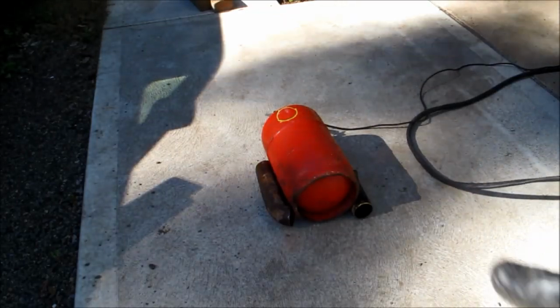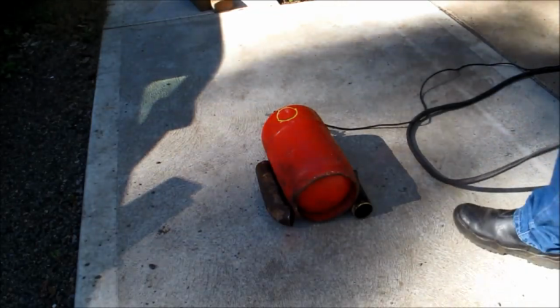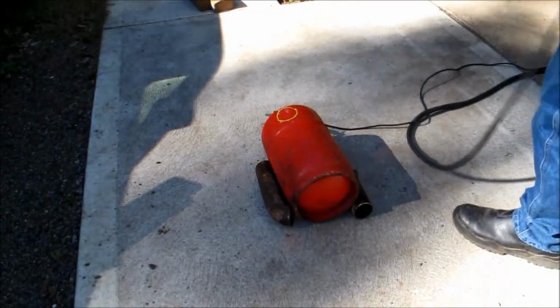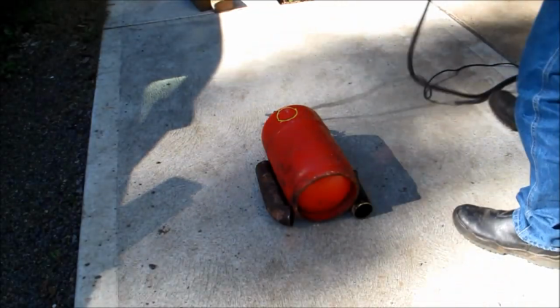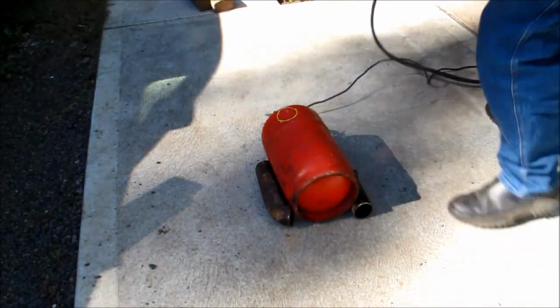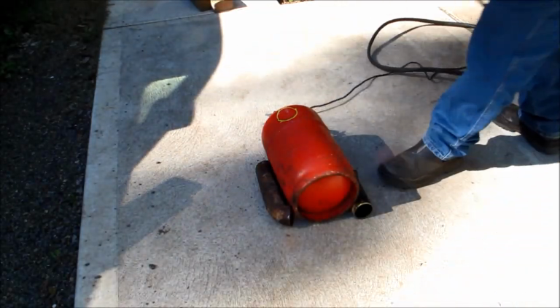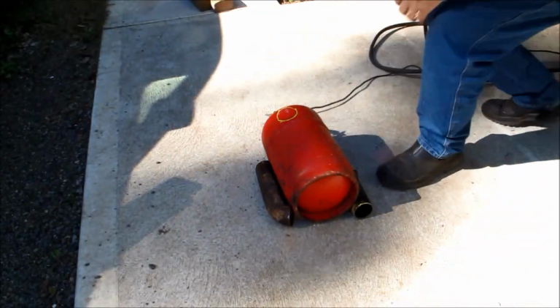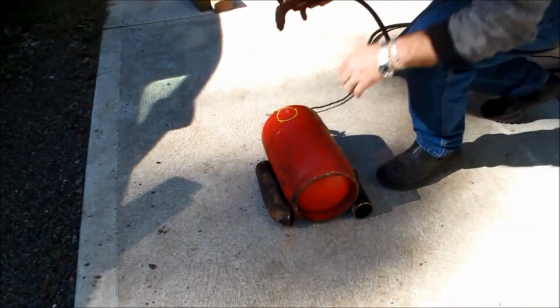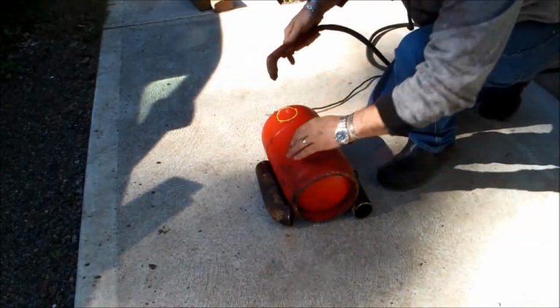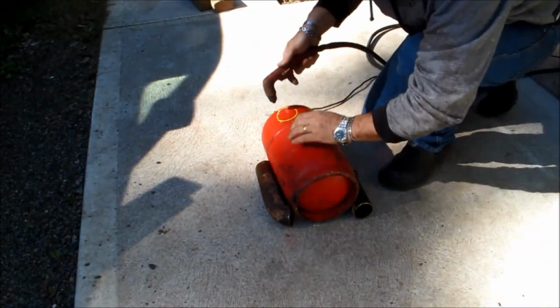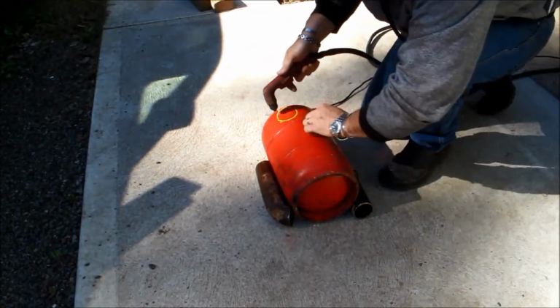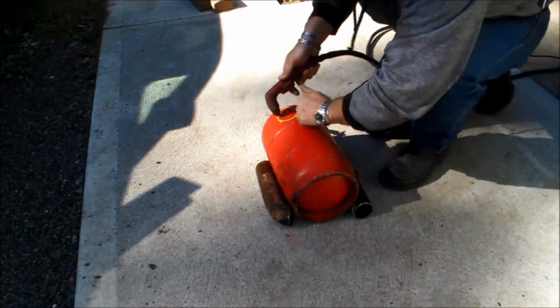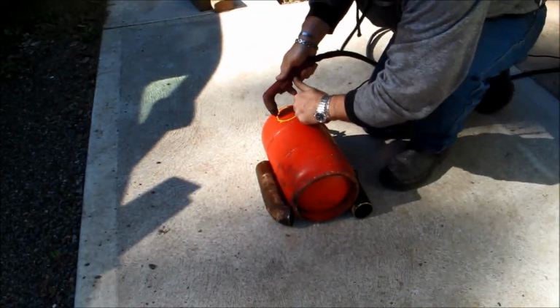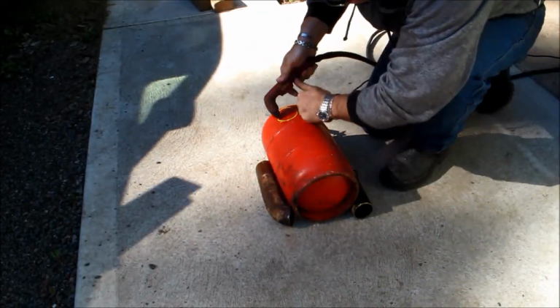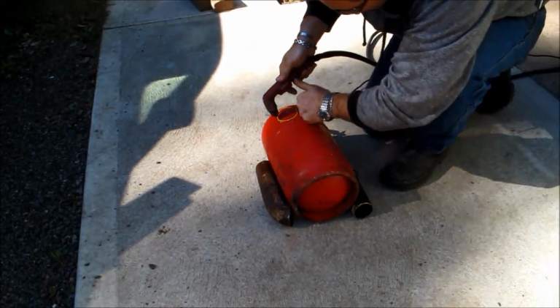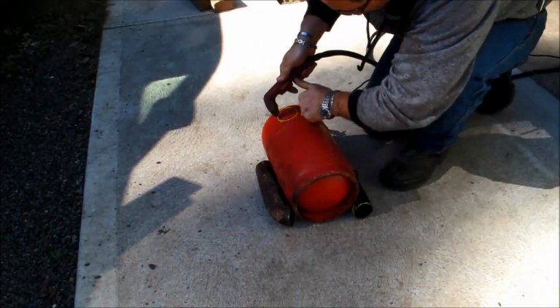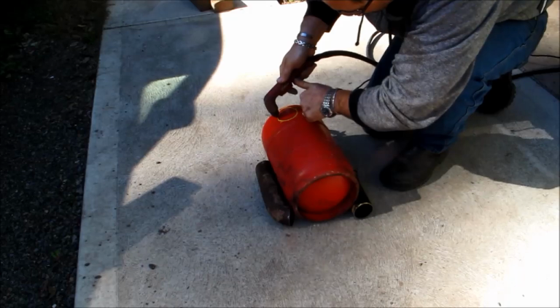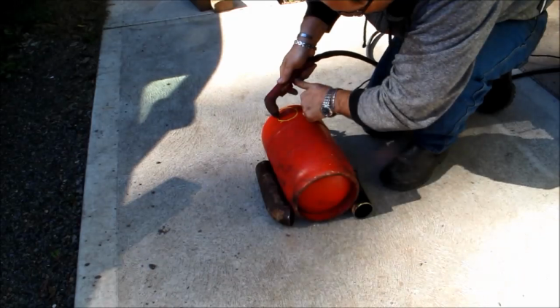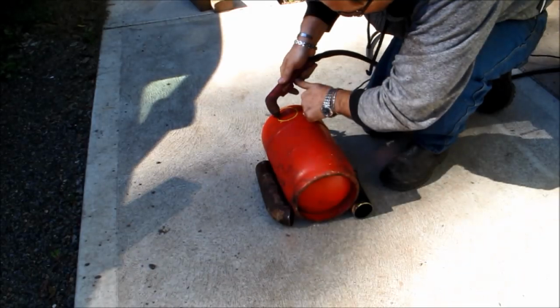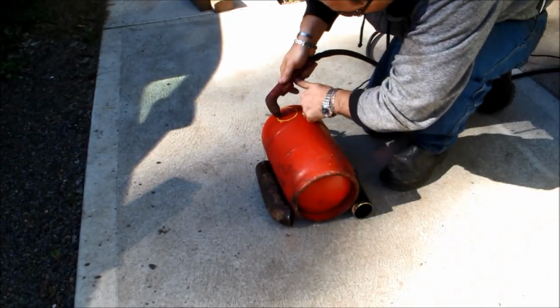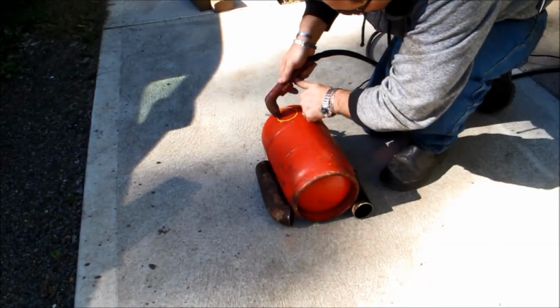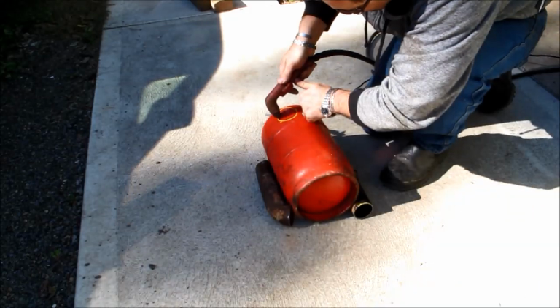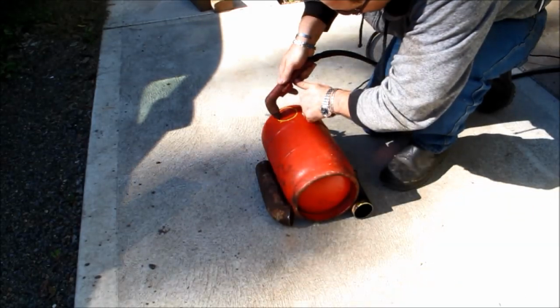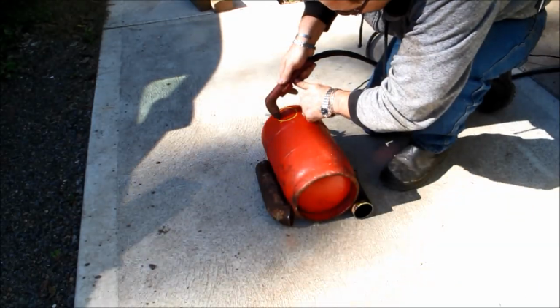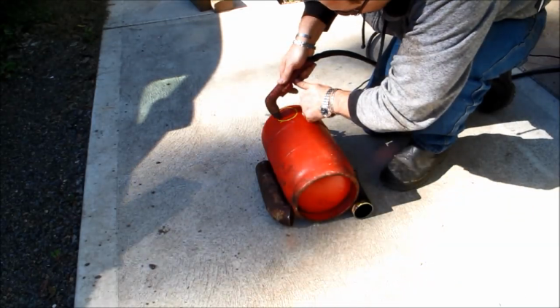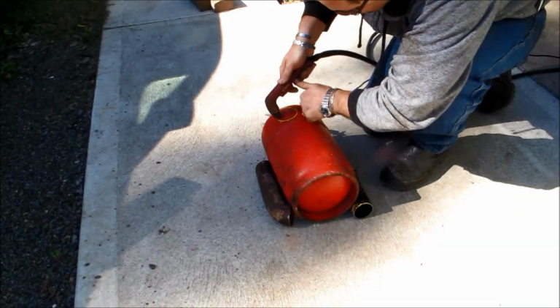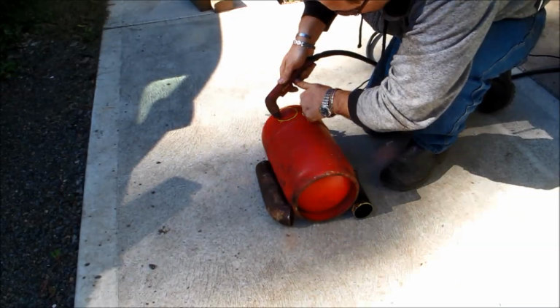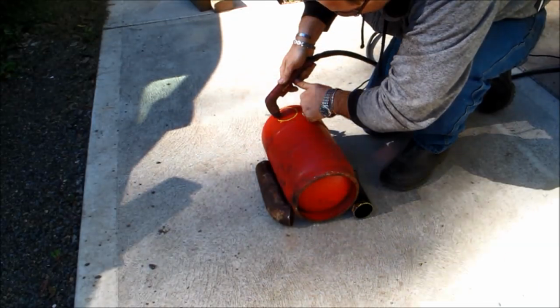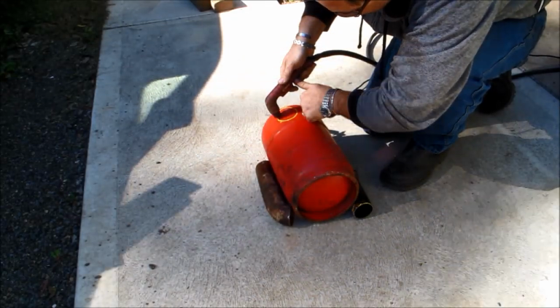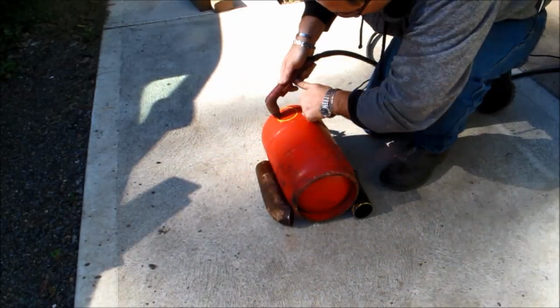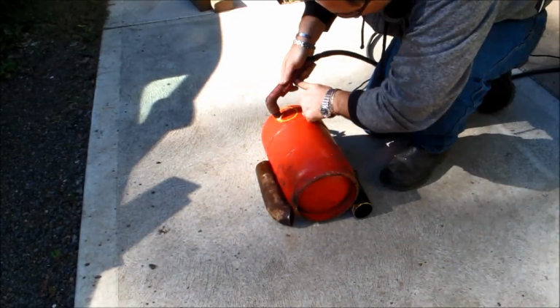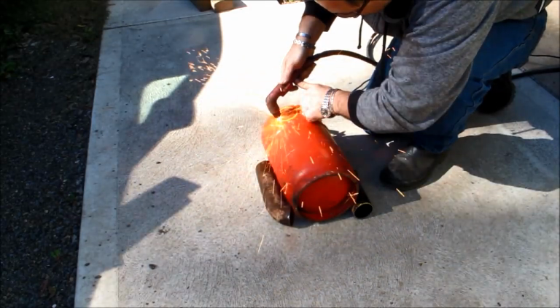G'day viewers, how the devil are ya? This is to show you how to build a simple waste oil burner.